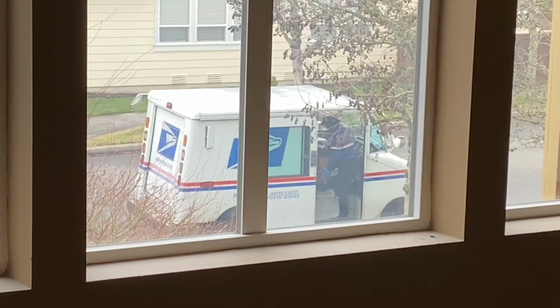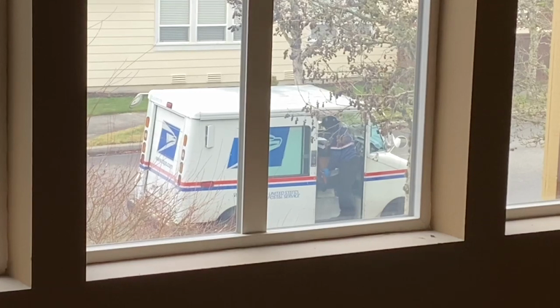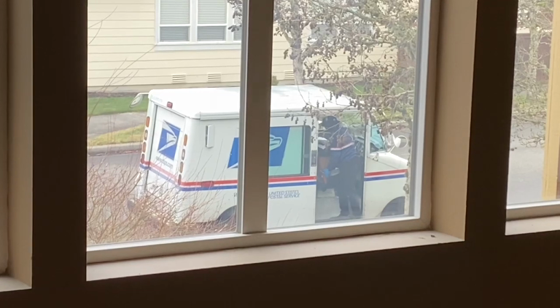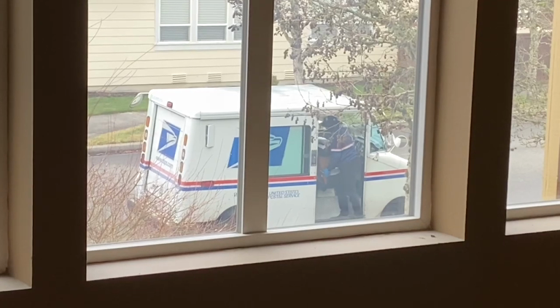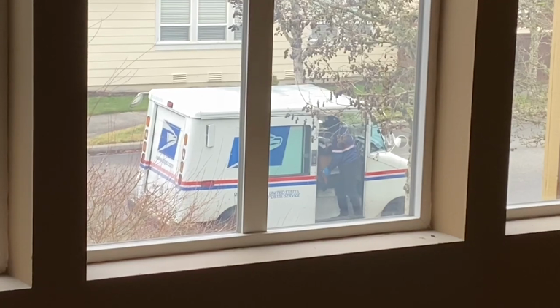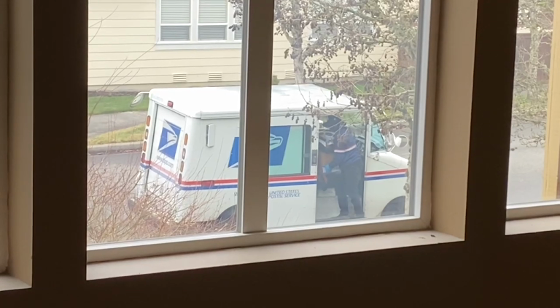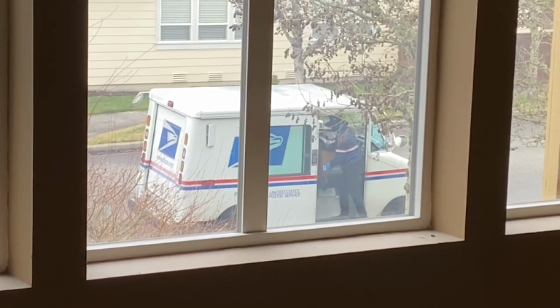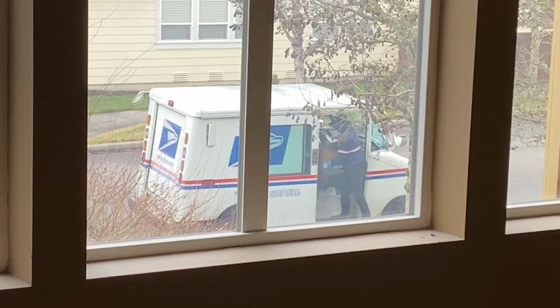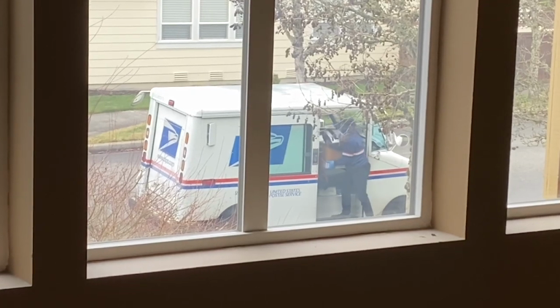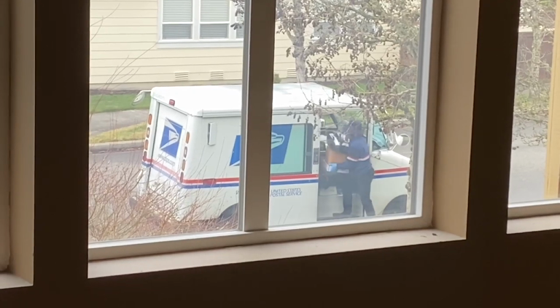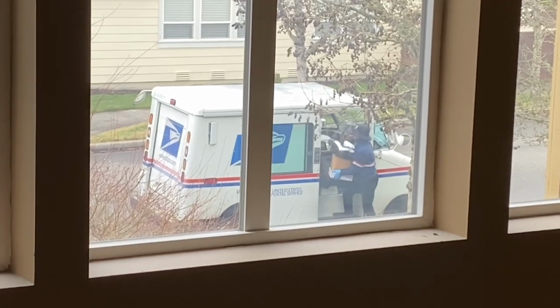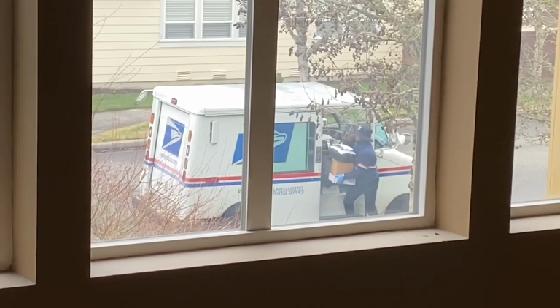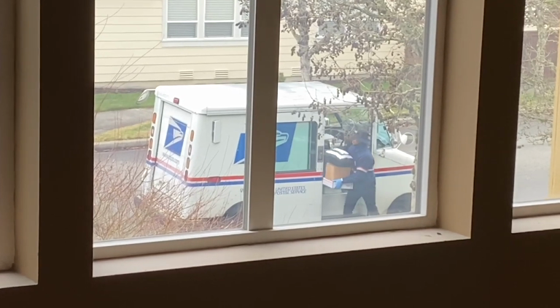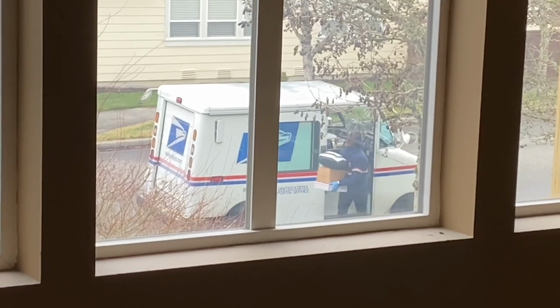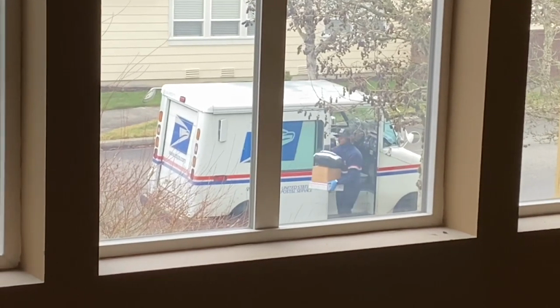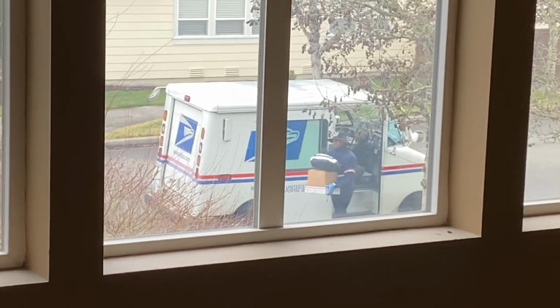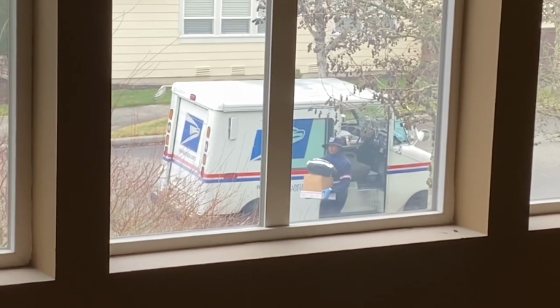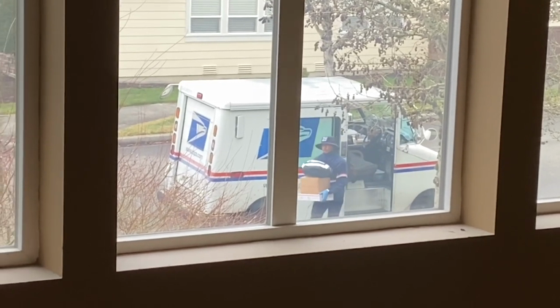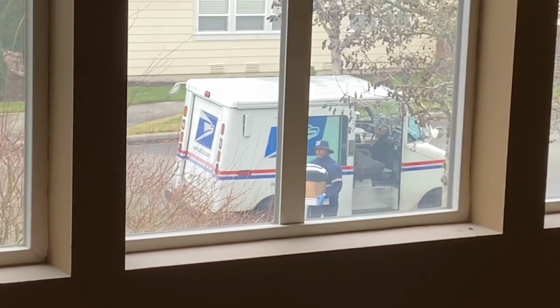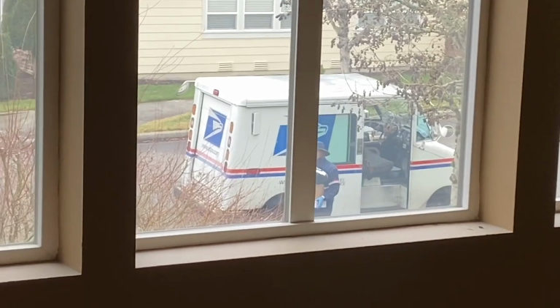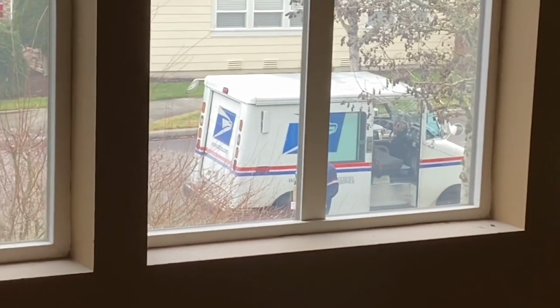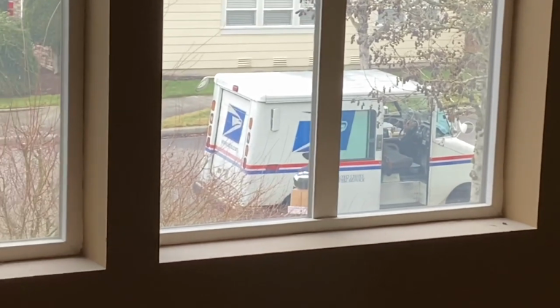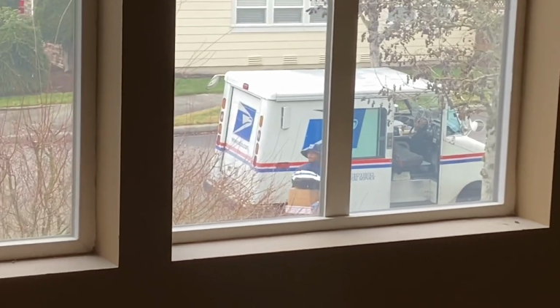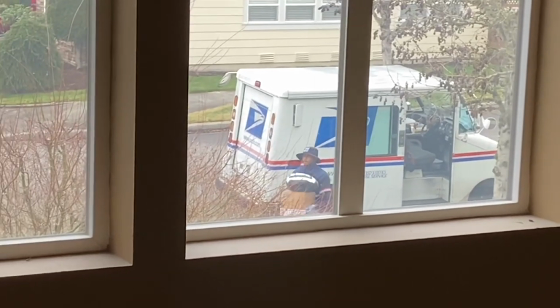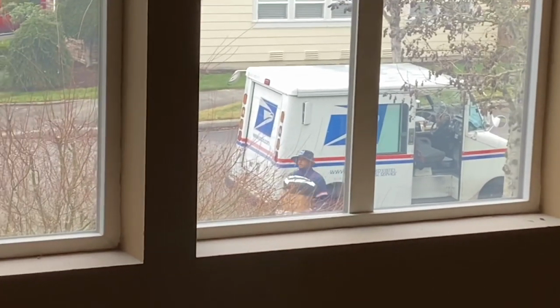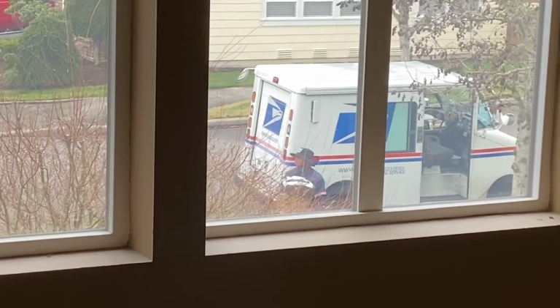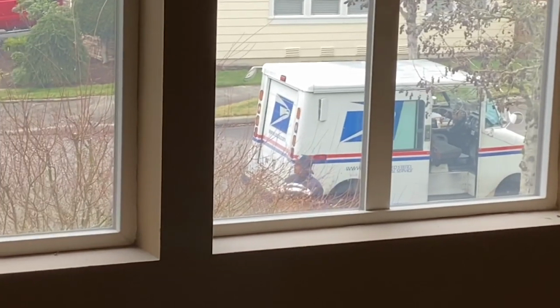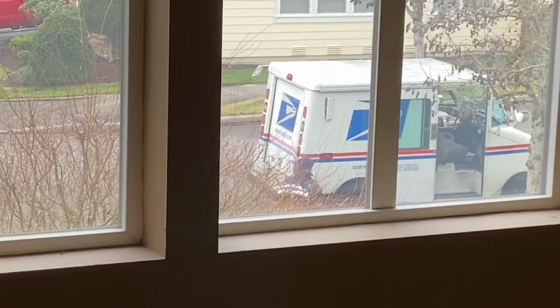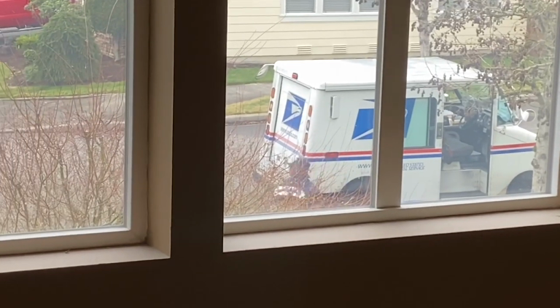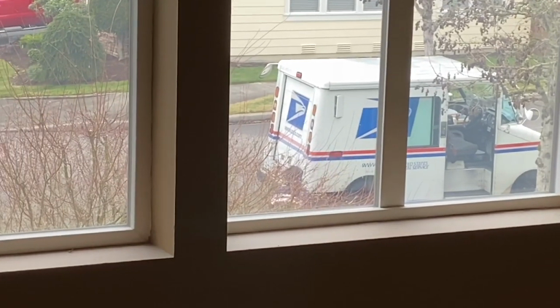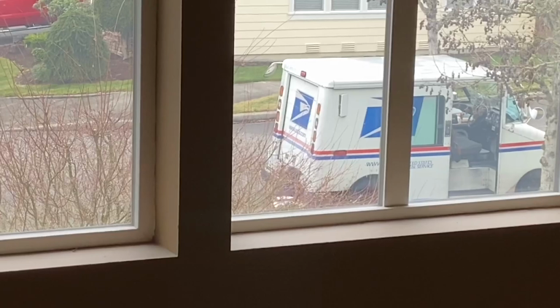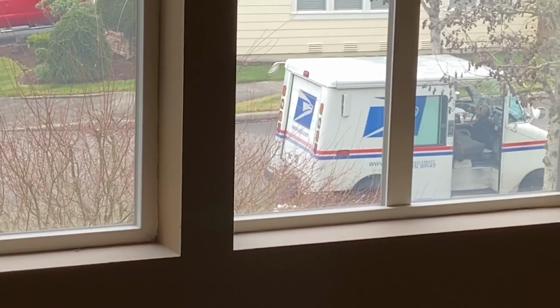You guys see that? That's my vintage mystery box. Let's go.